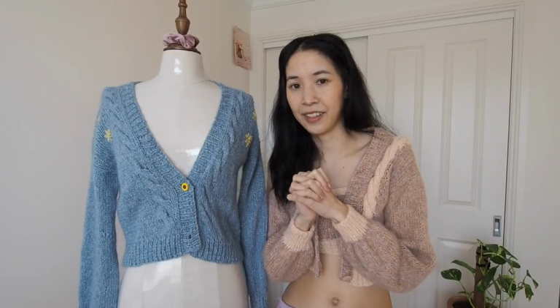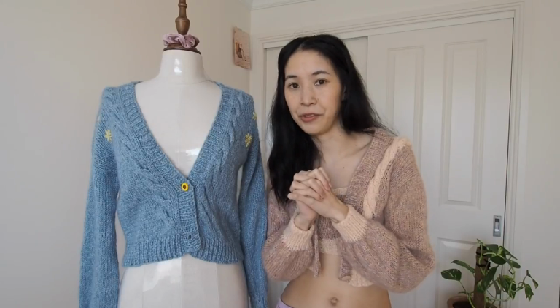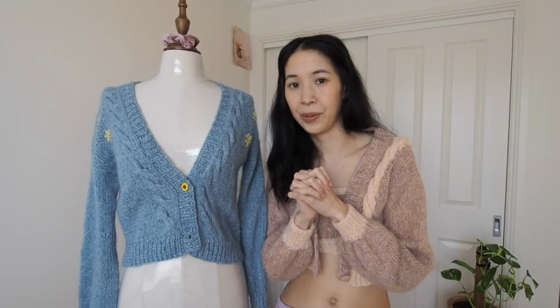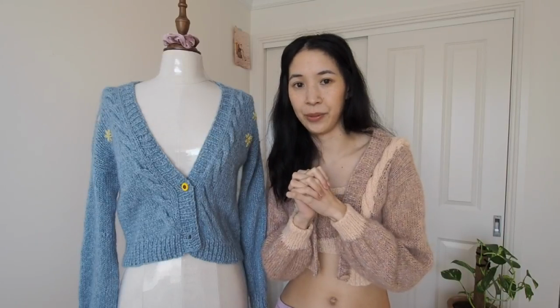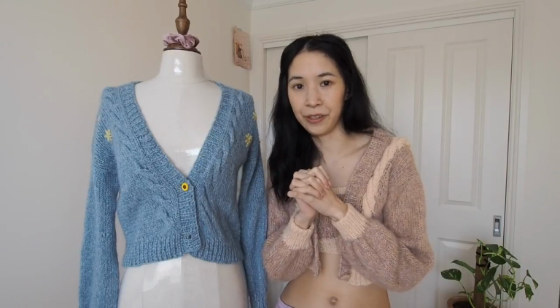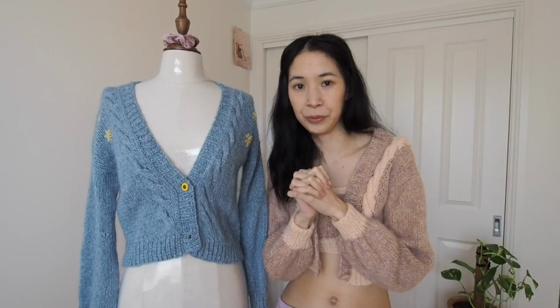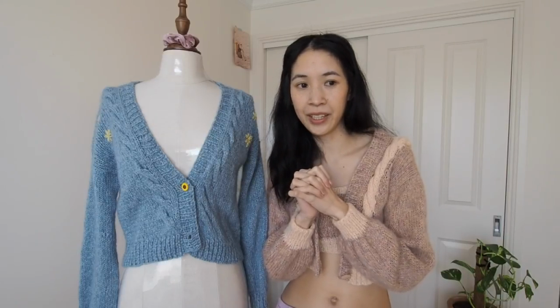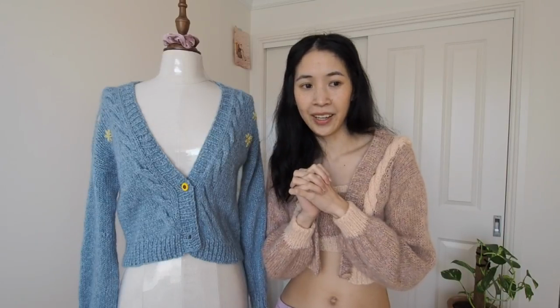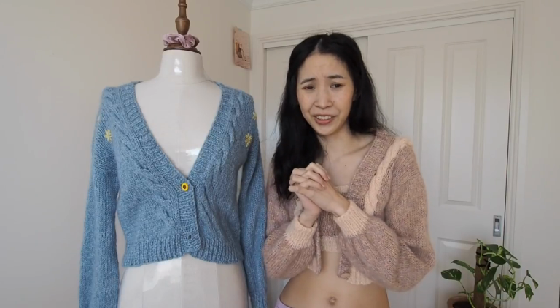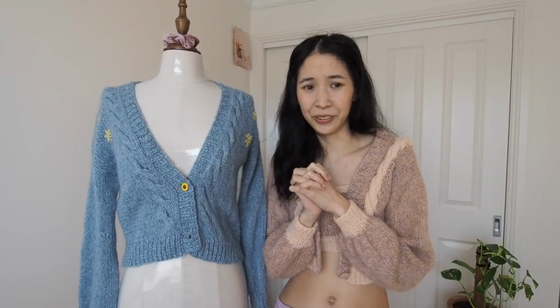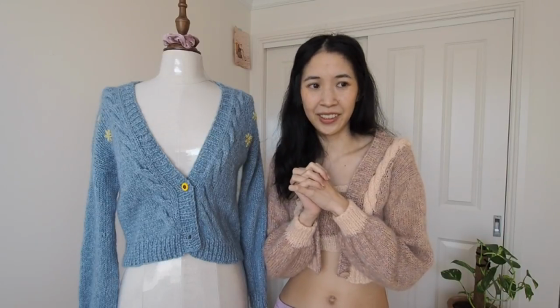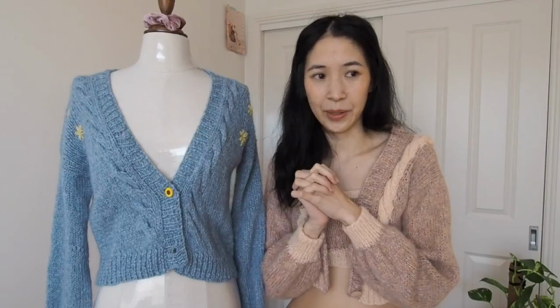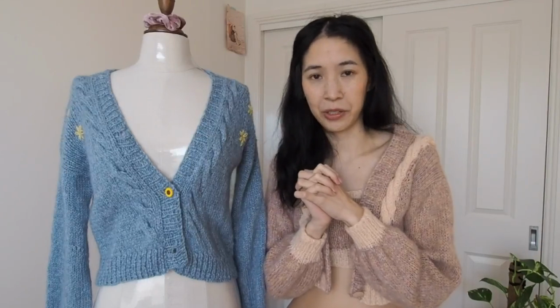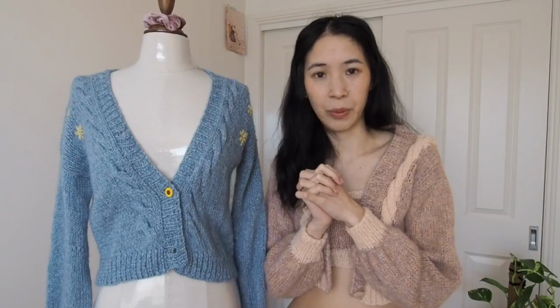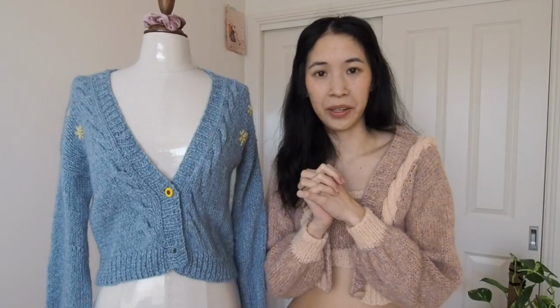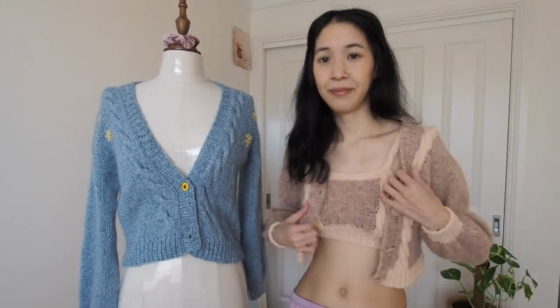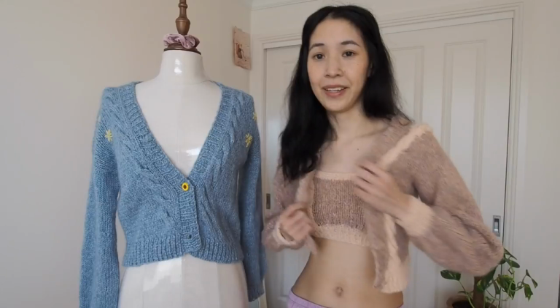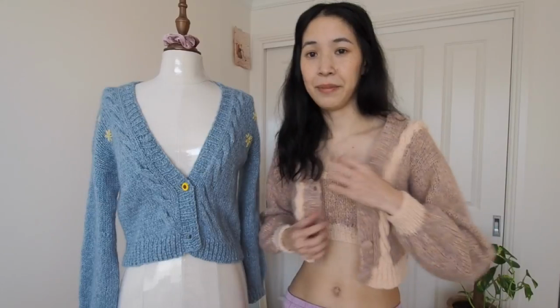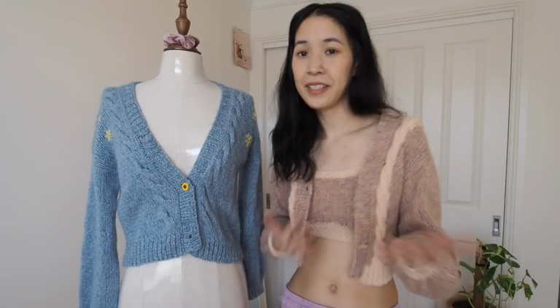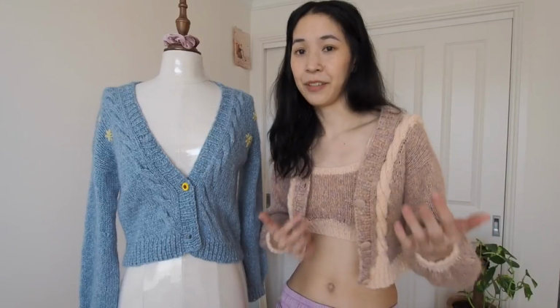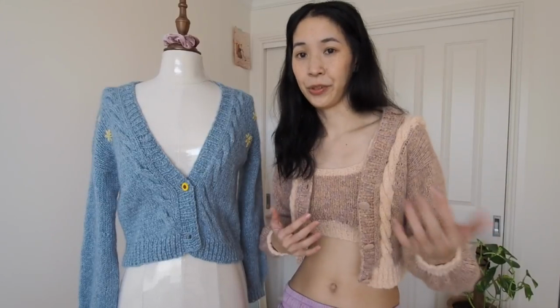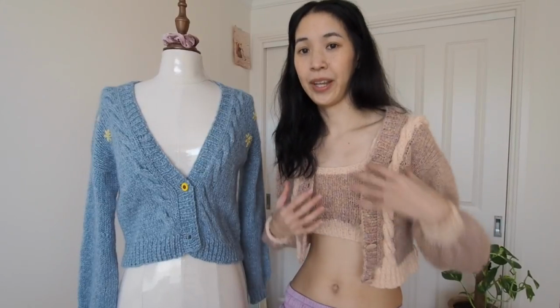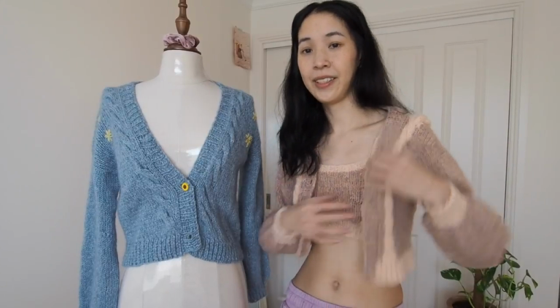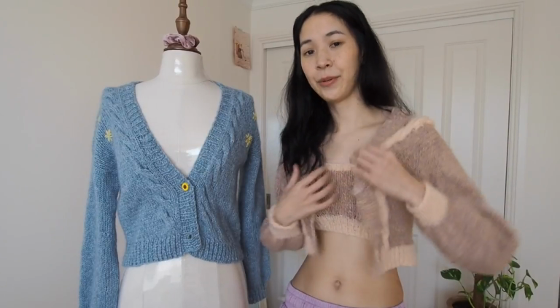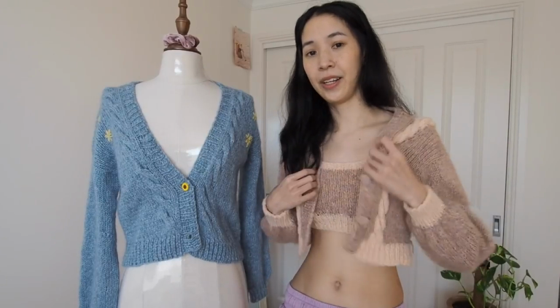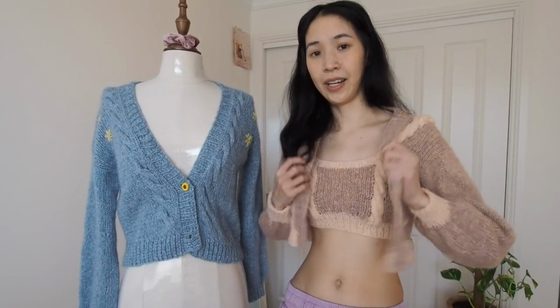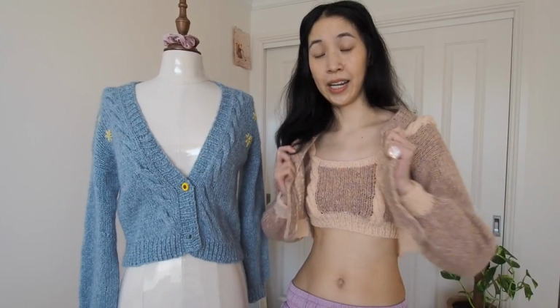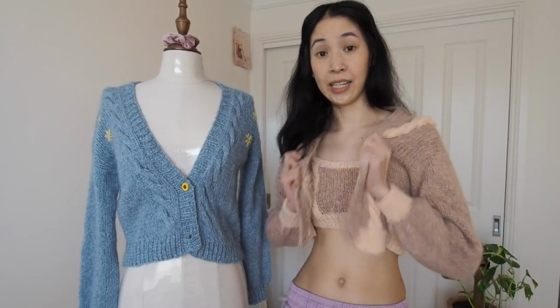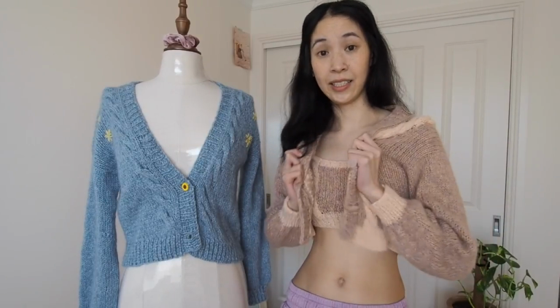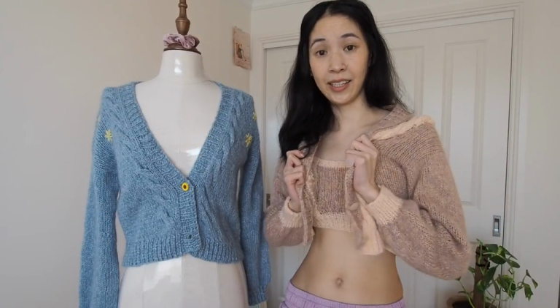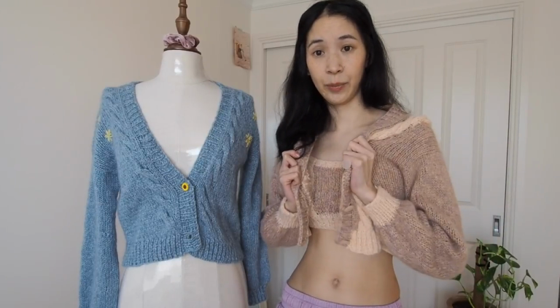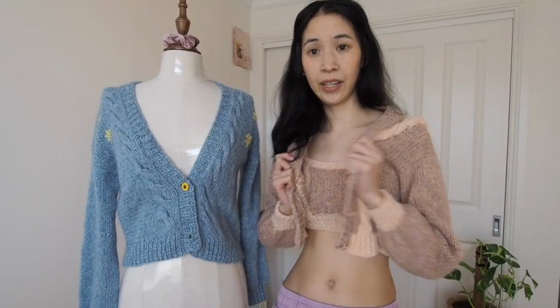I filmed my little tutorial like a month ago and this is like a month later and I have no idea what I filmed. I sort of looked at it, but I don't remember. This is the end result, and this is the one I knit in the pattern.